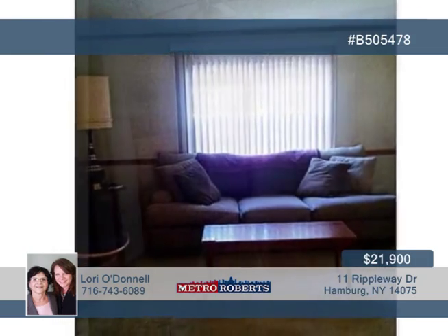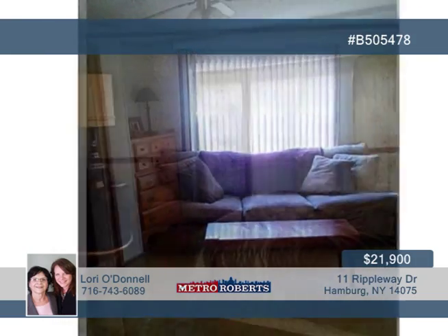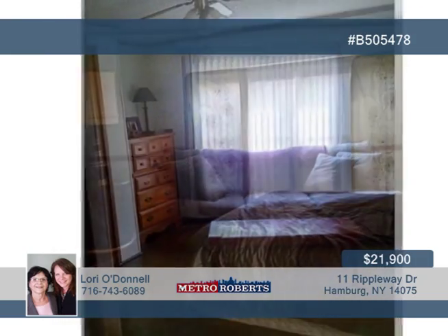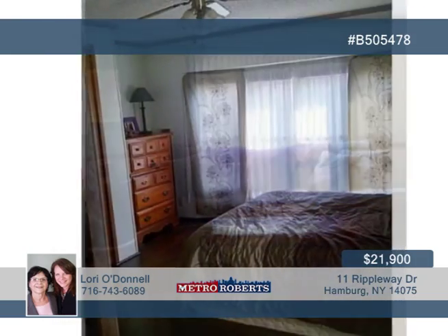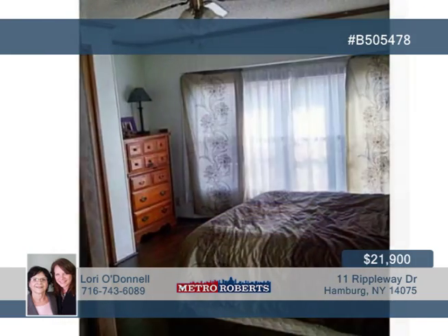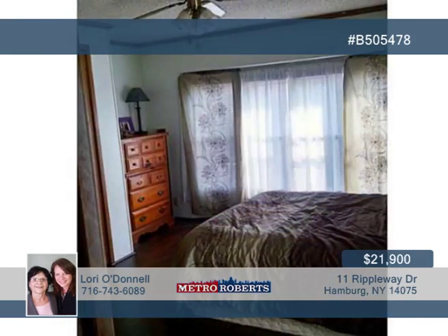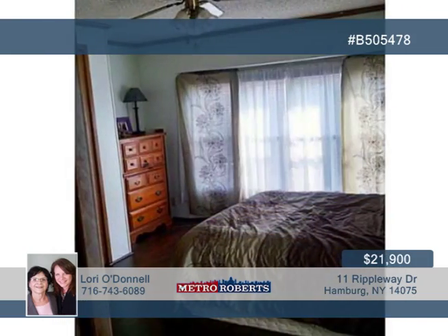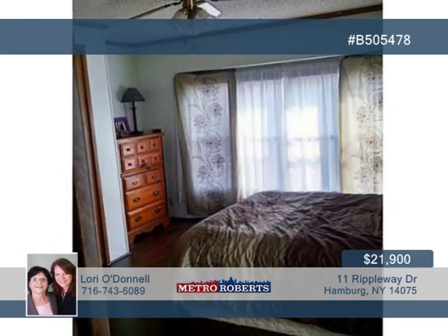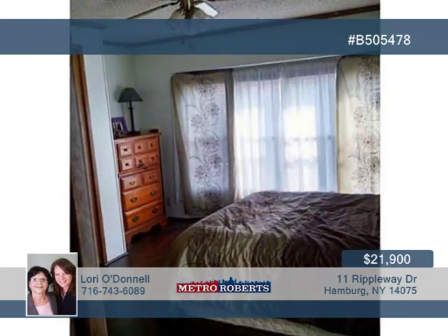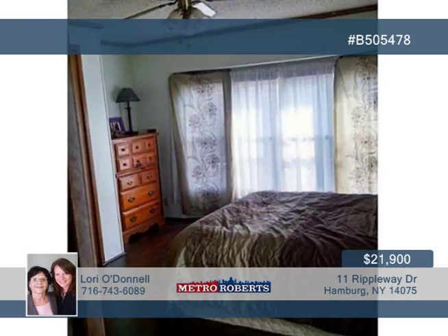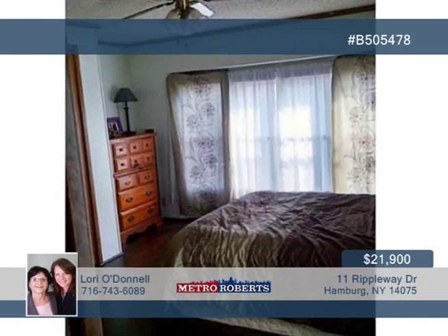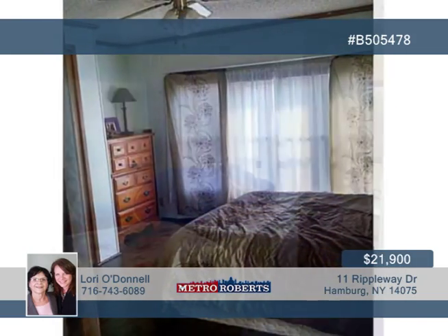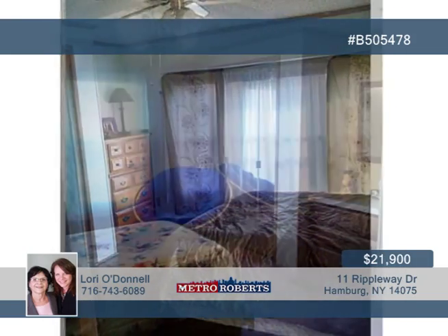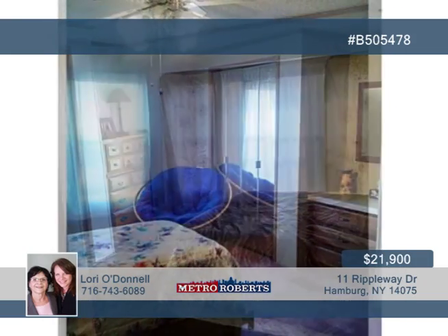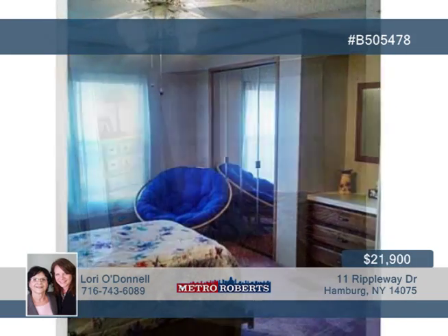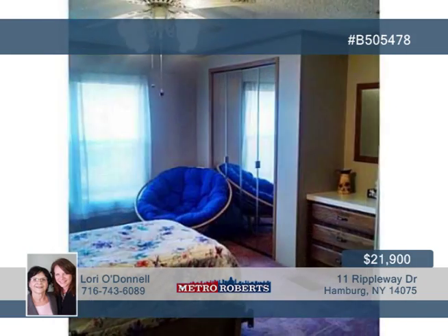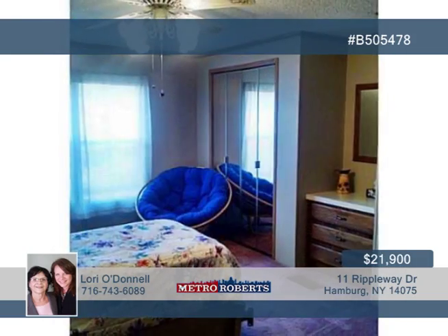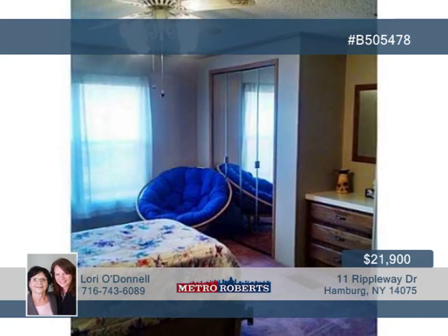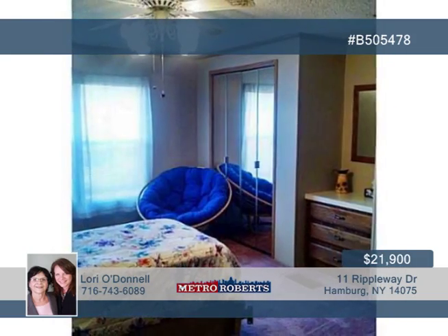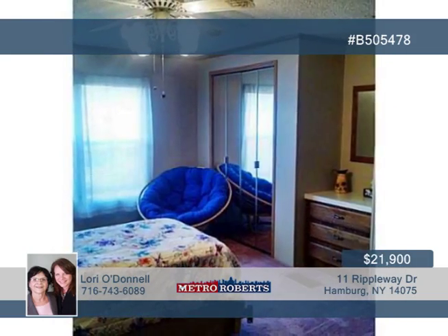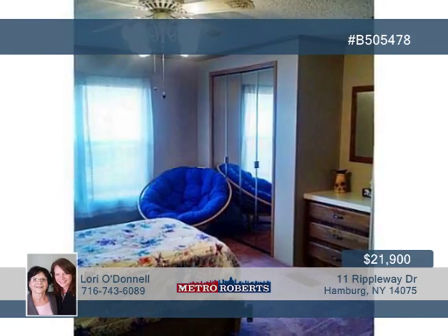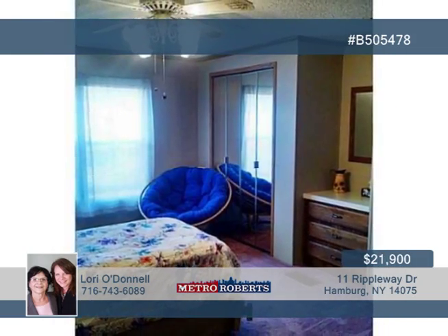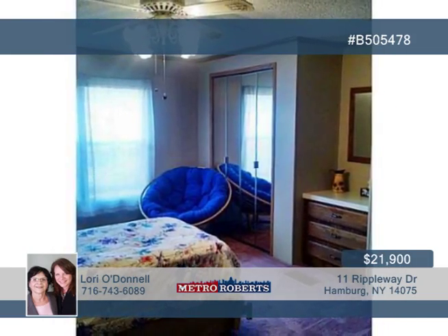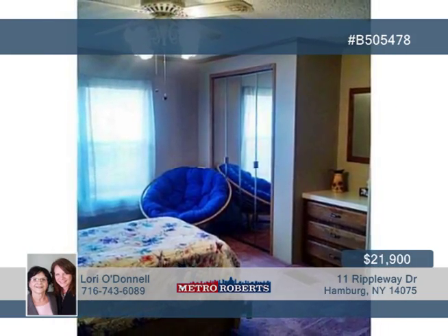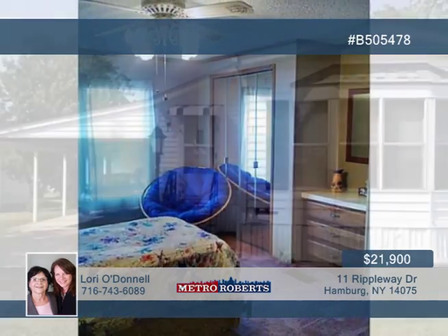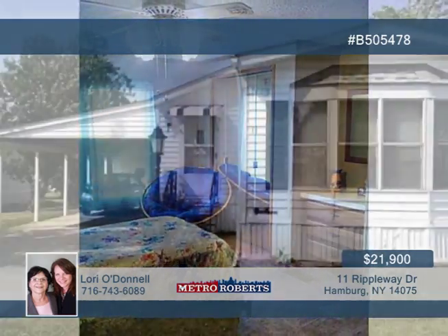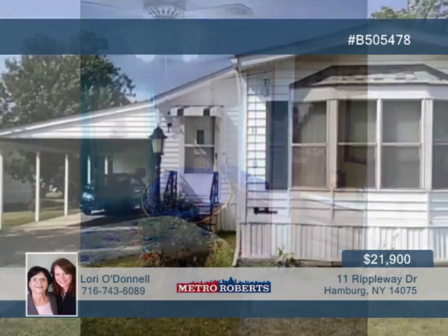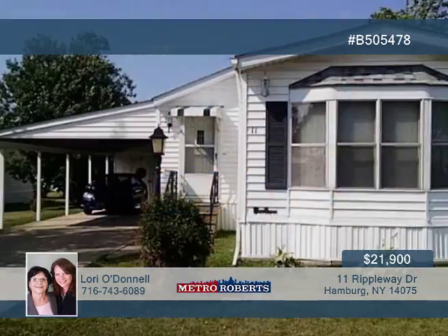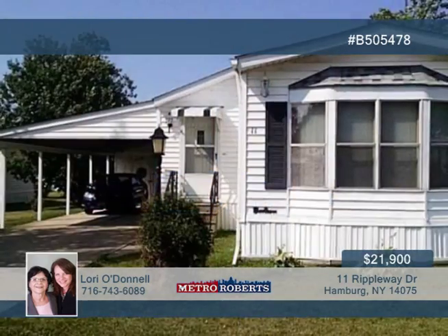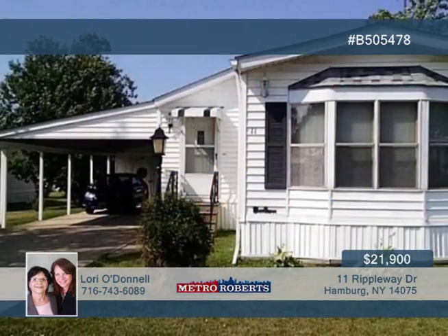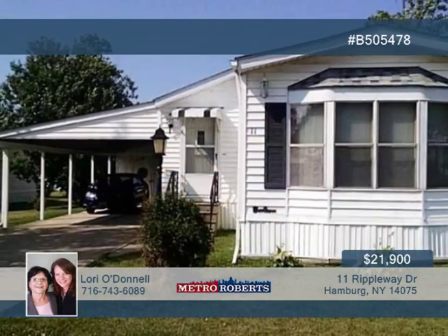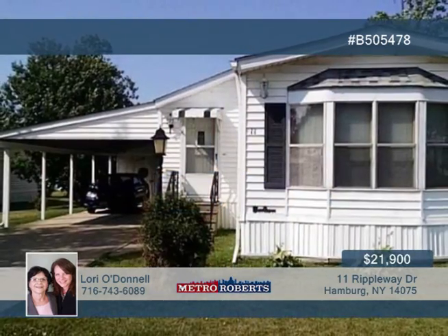The large backyard is another plus on the list. Check it out with Lori O'Donnell. You won't be disappointed.